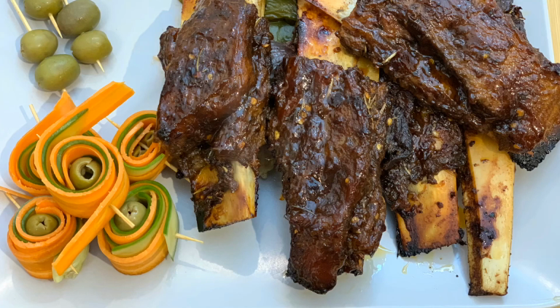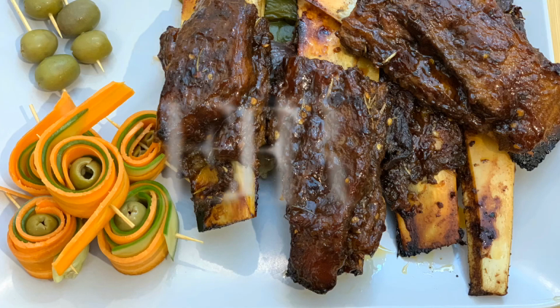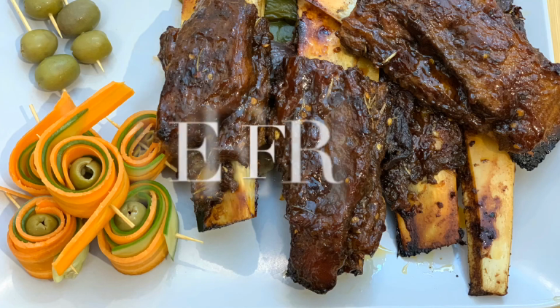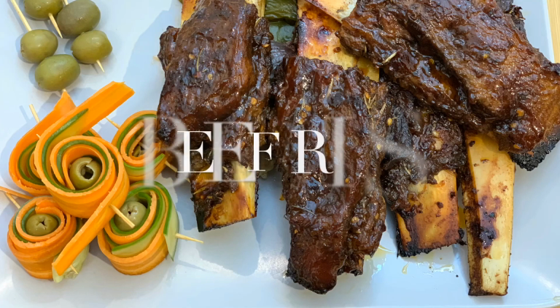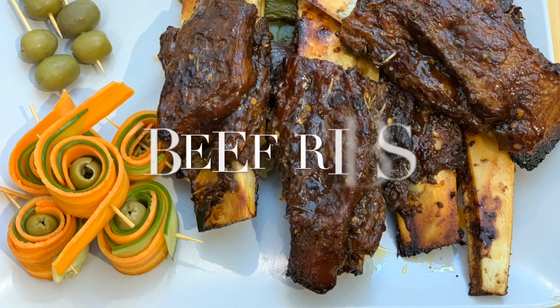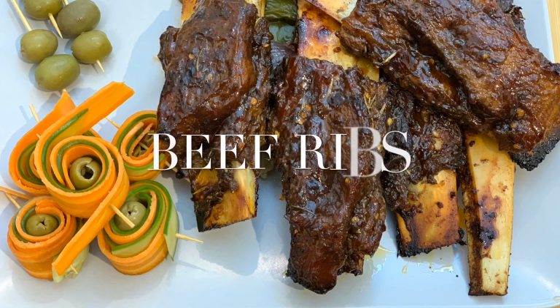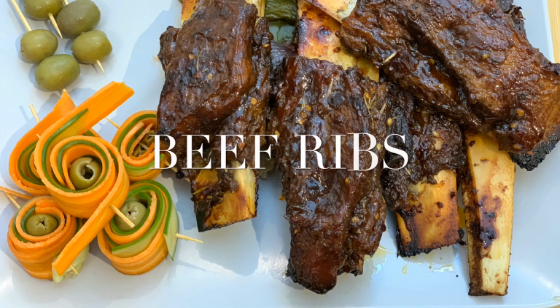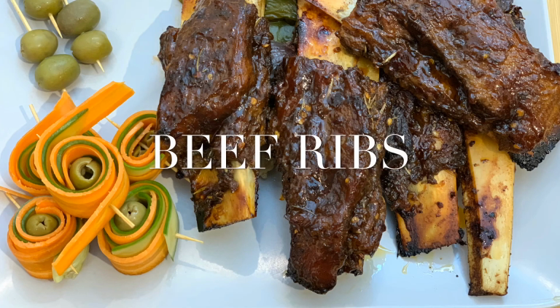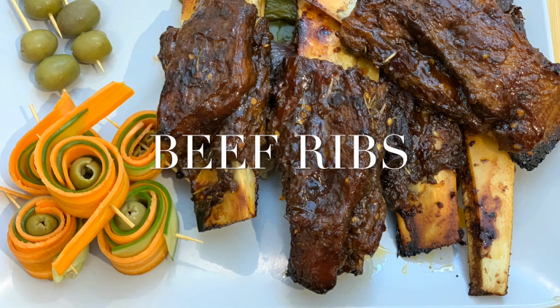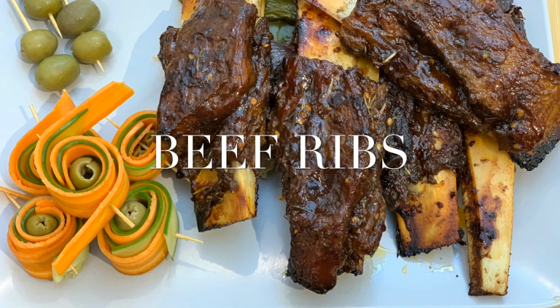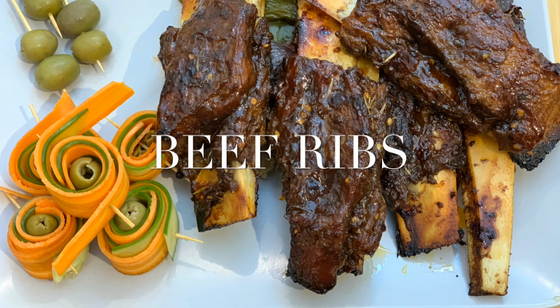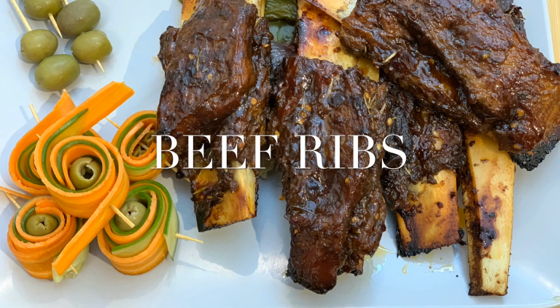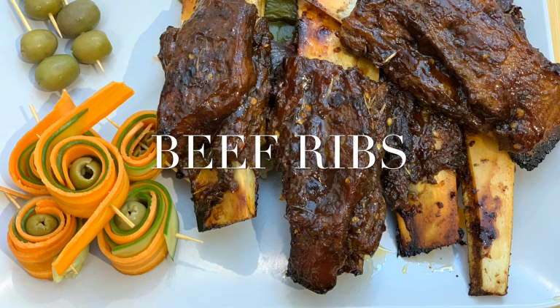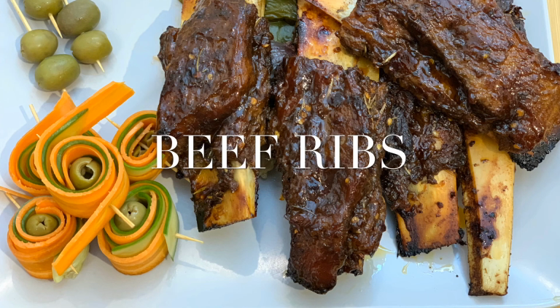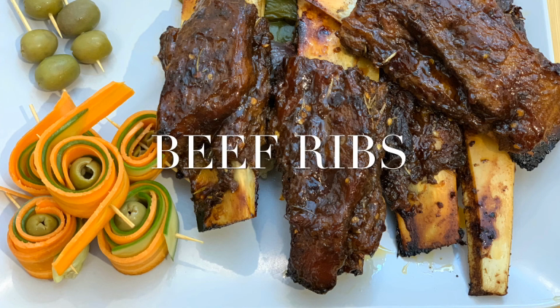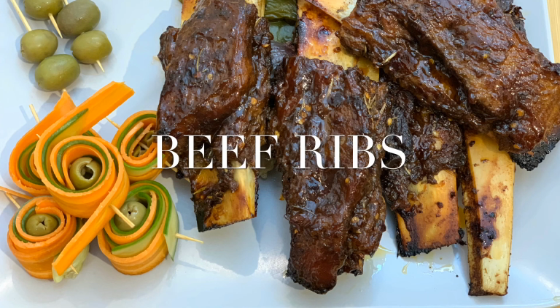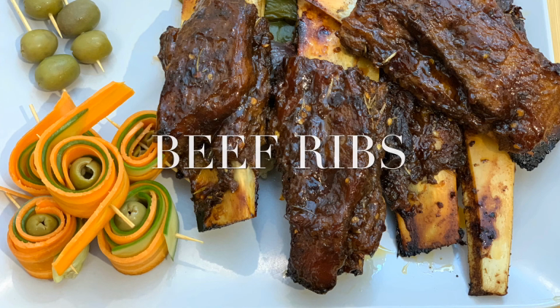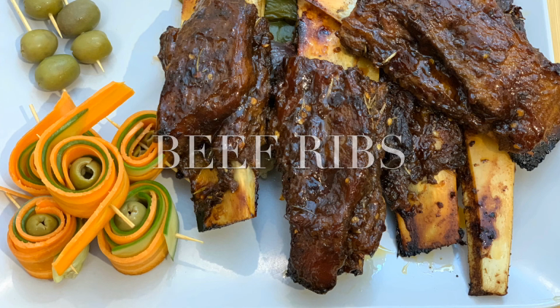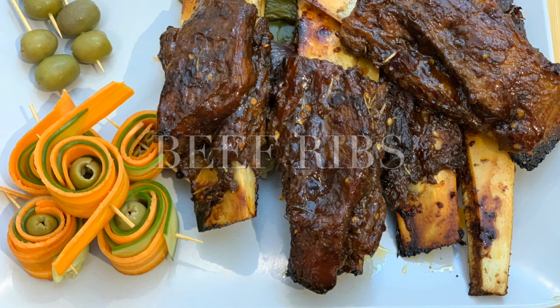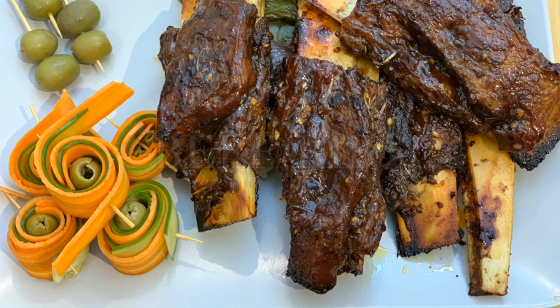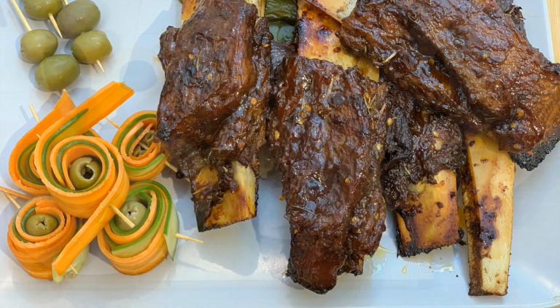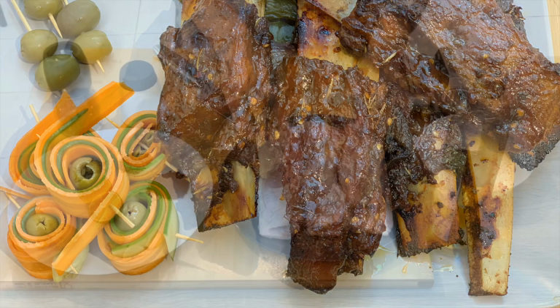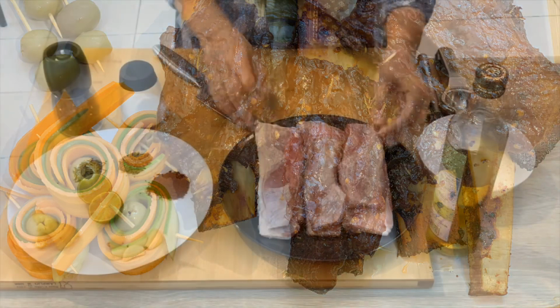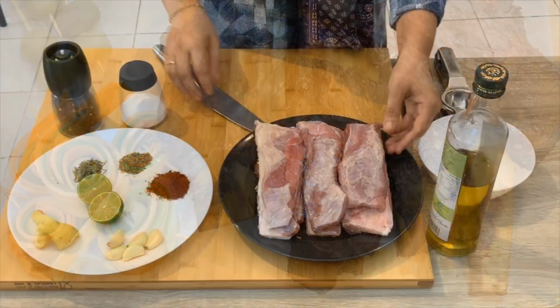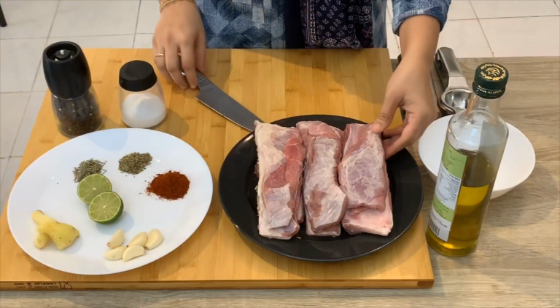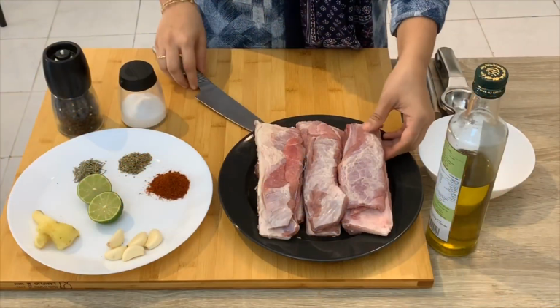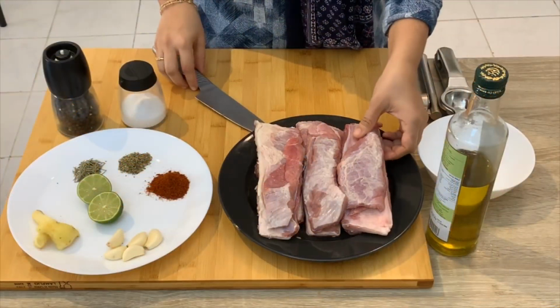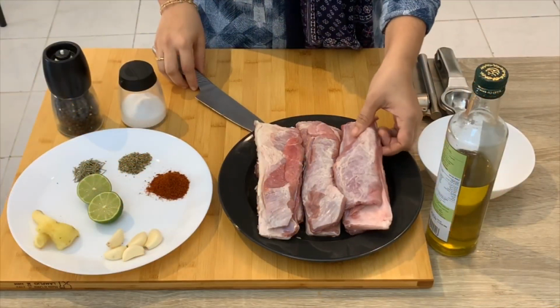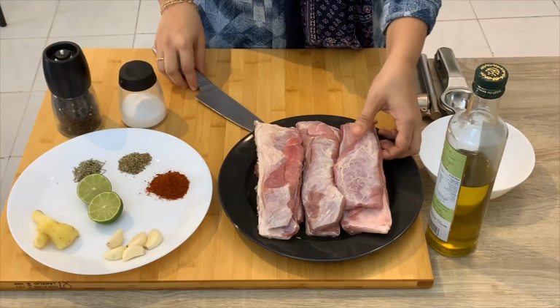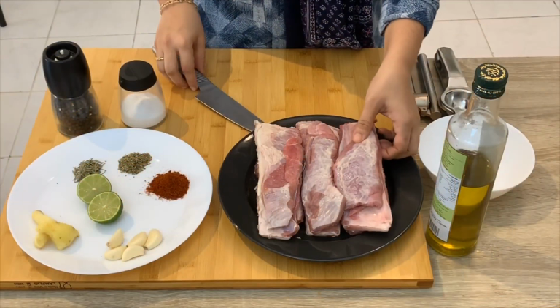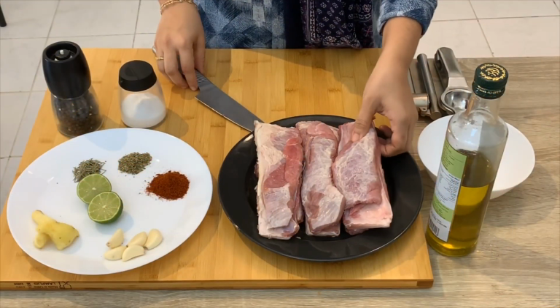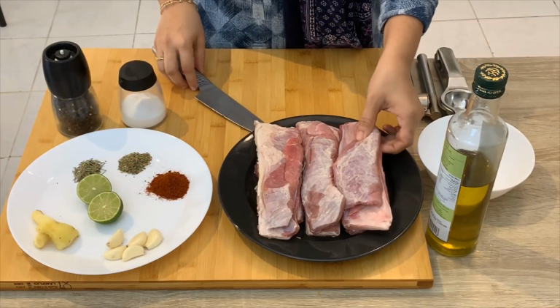Hi Friends, here is Beef Ribs. We add beef ribs.